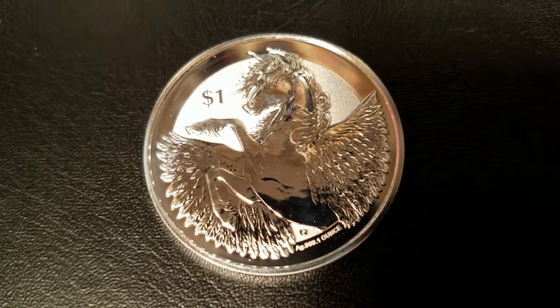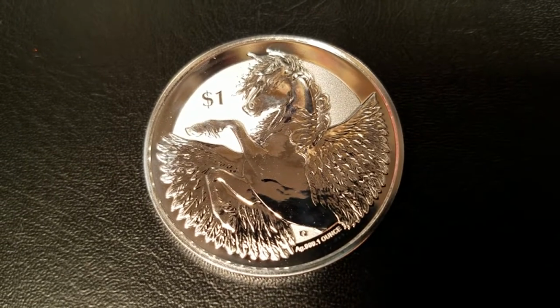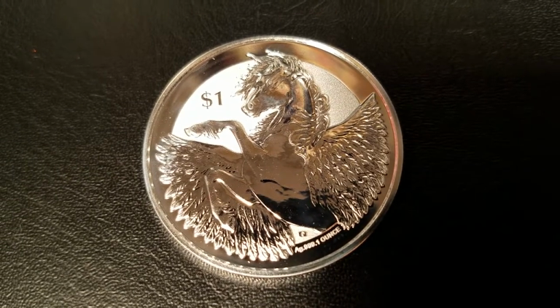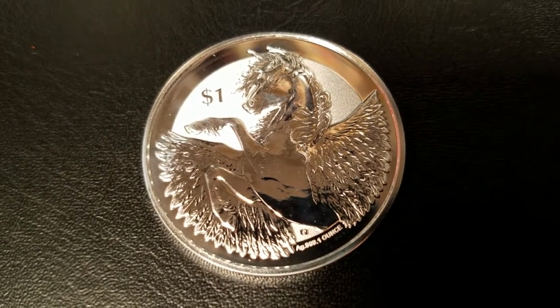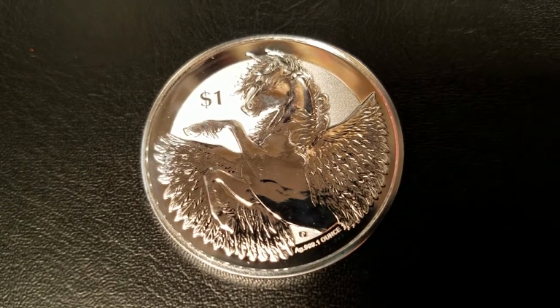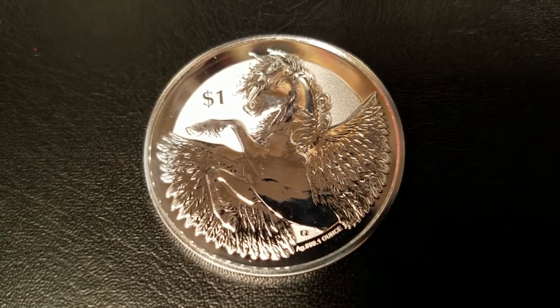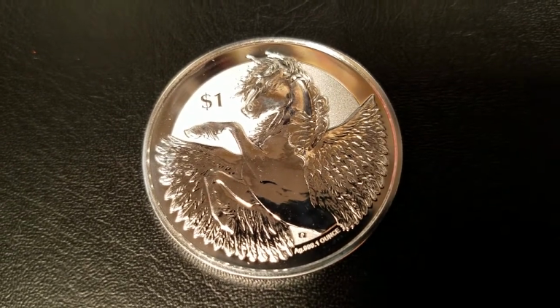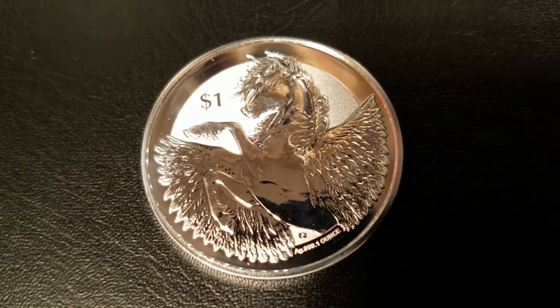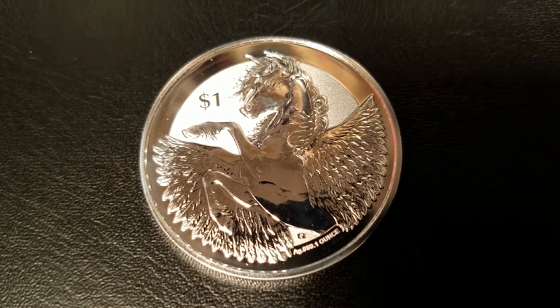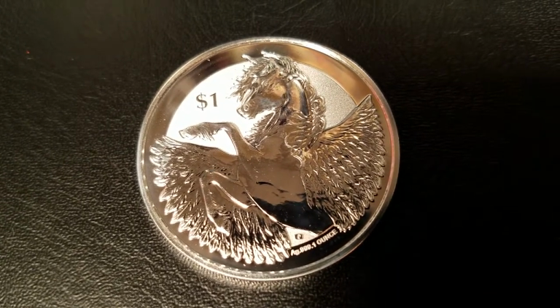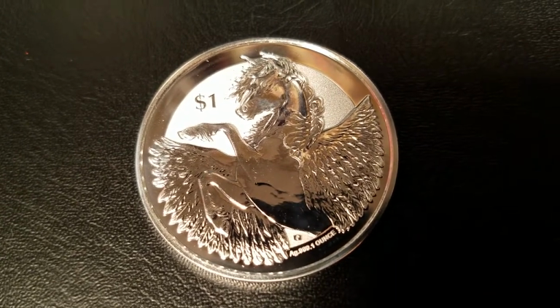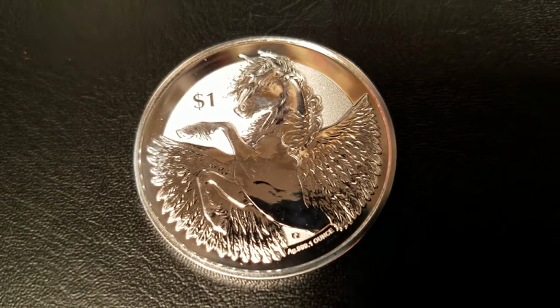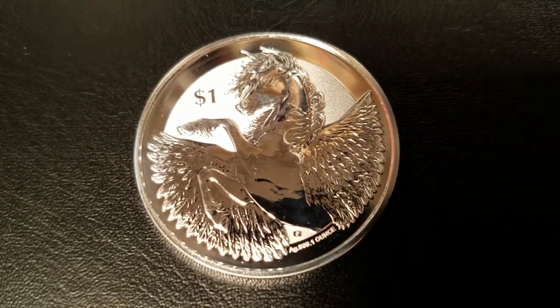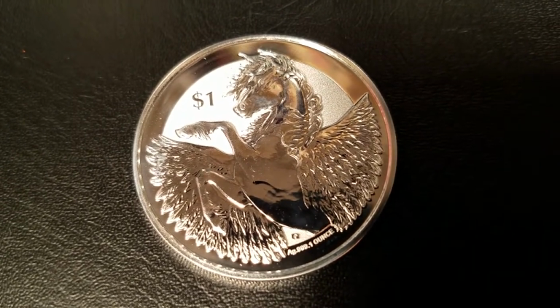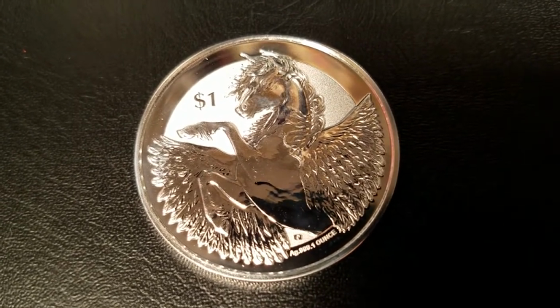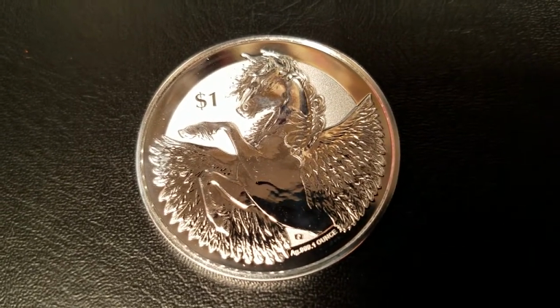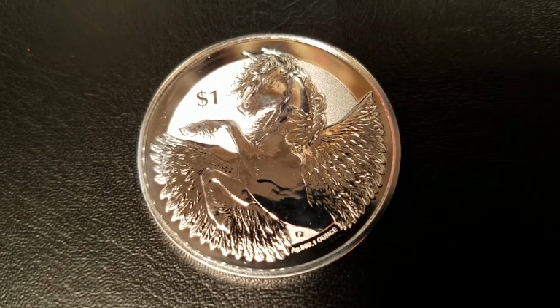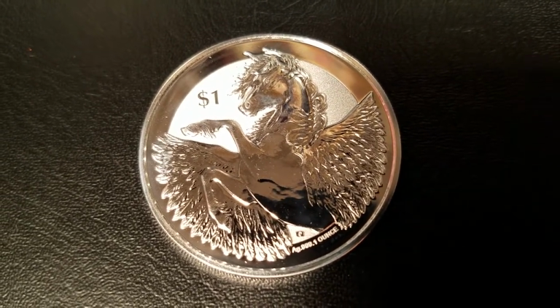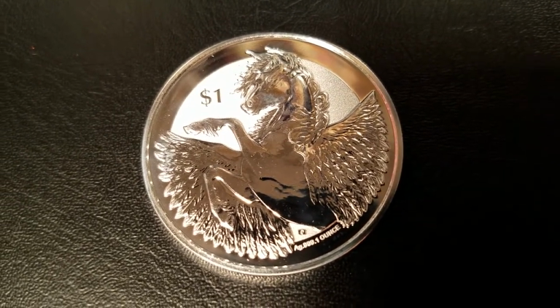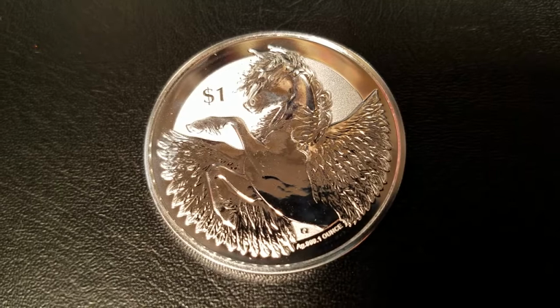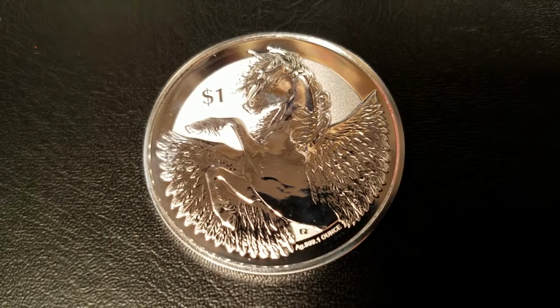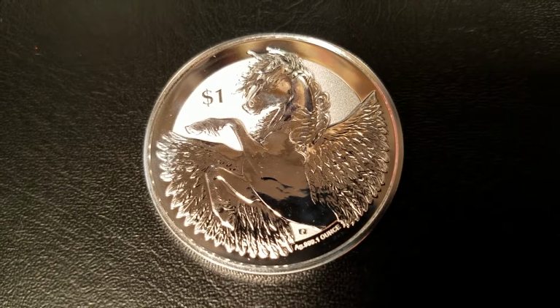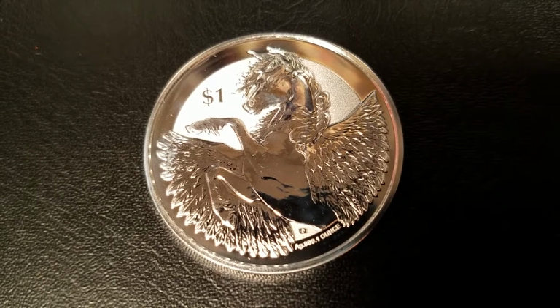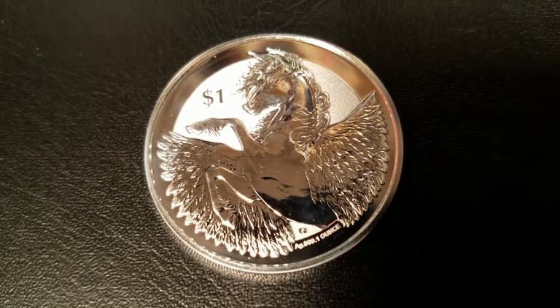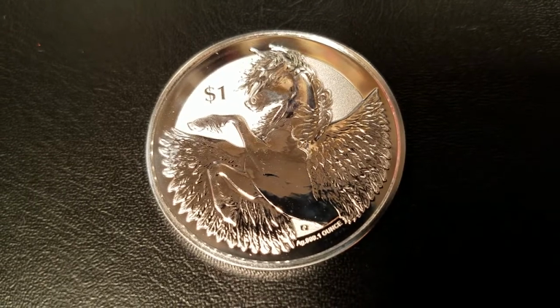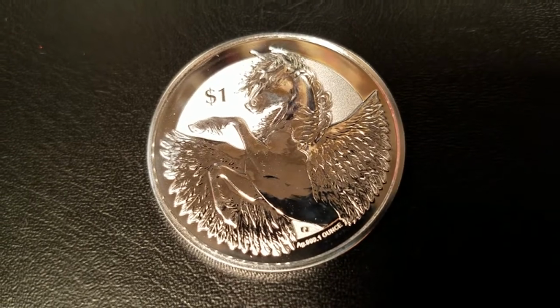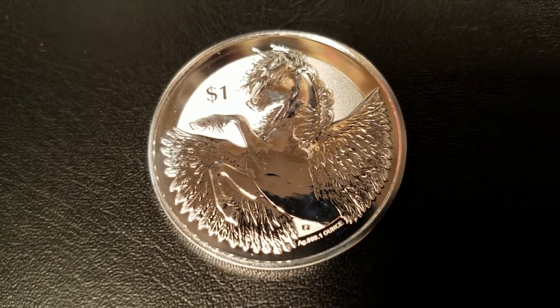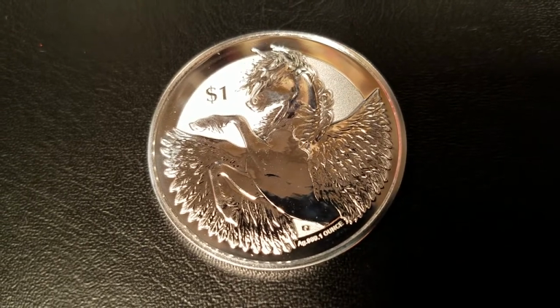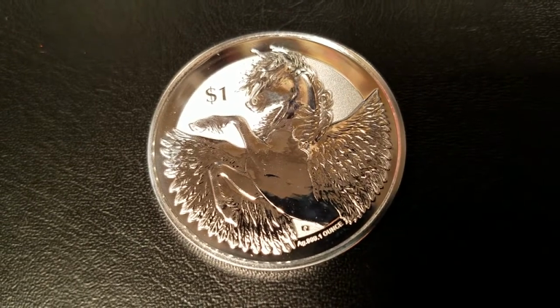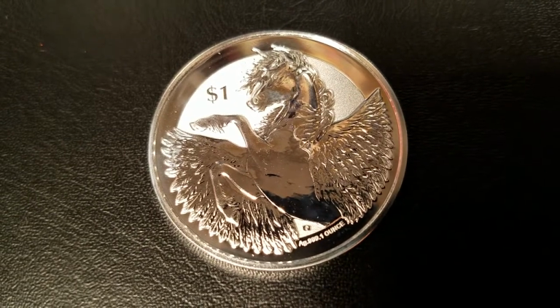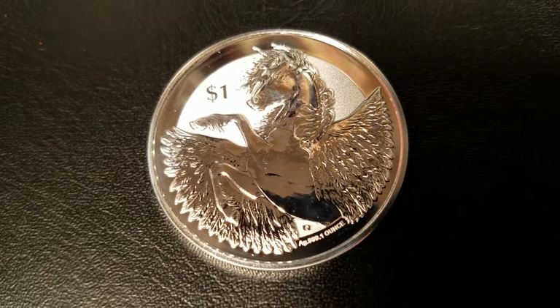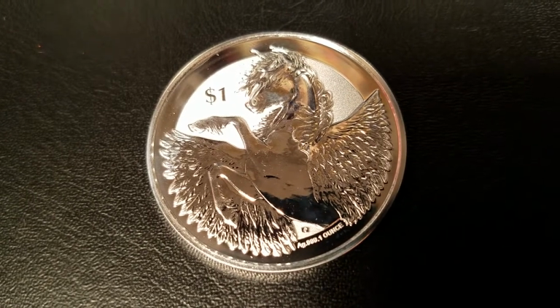That's my review of the 2018 Silver Pegasus. I'm Southside Stacker. Thanks for checking it out.